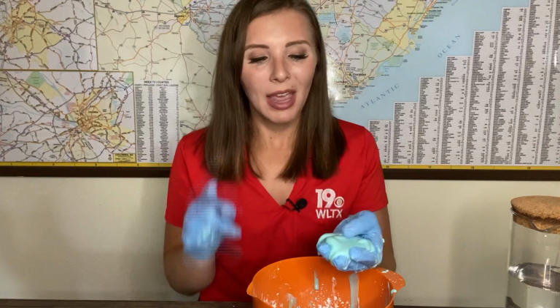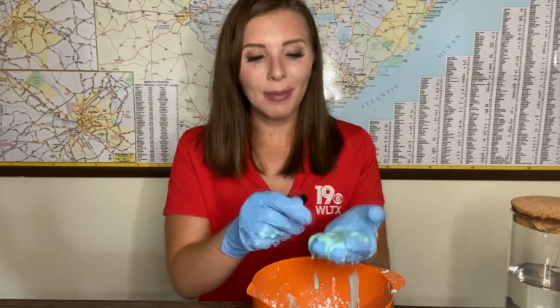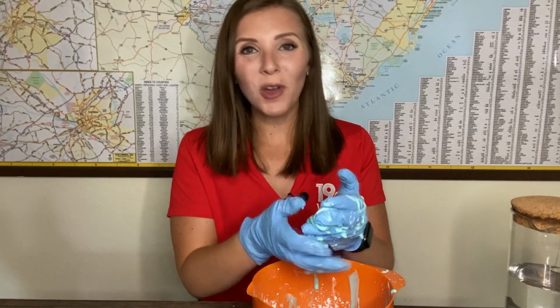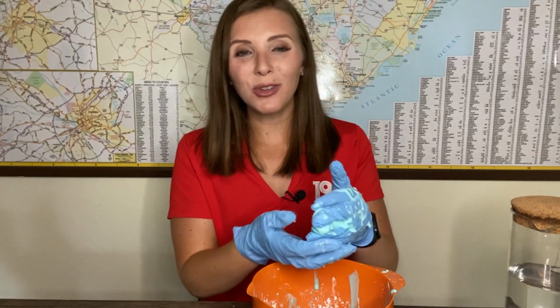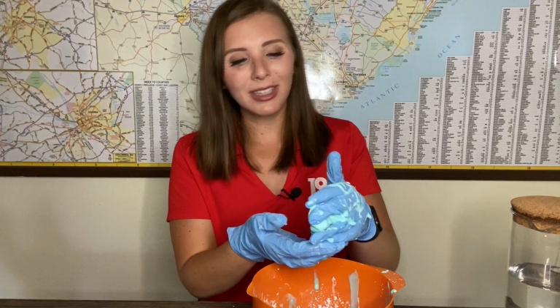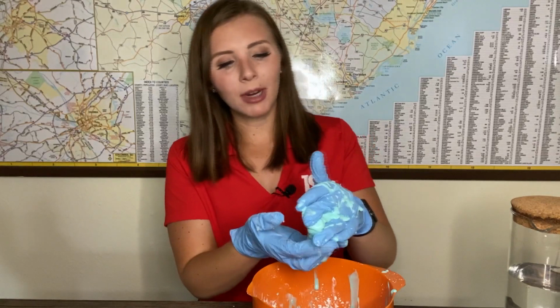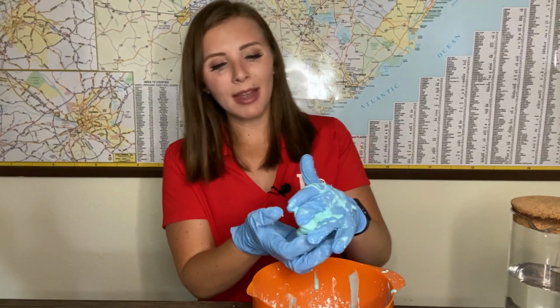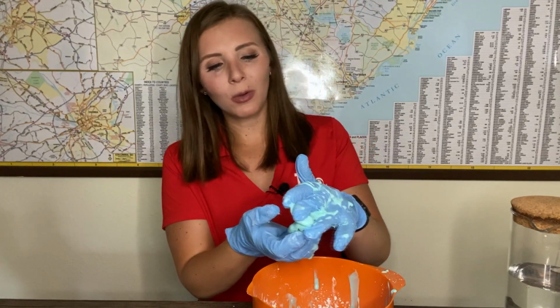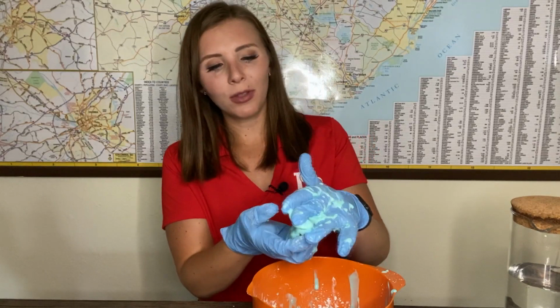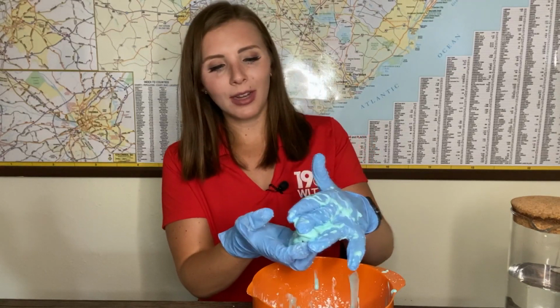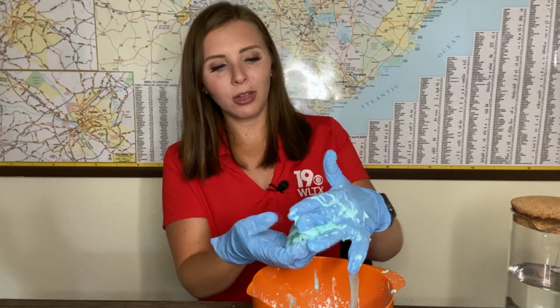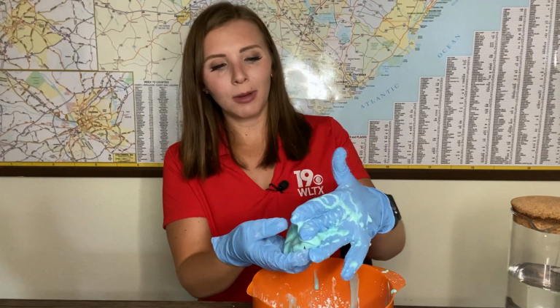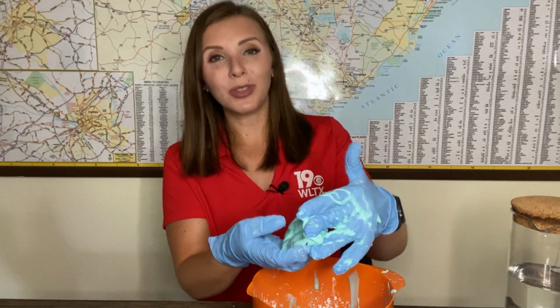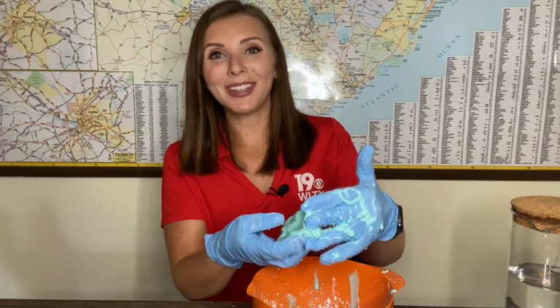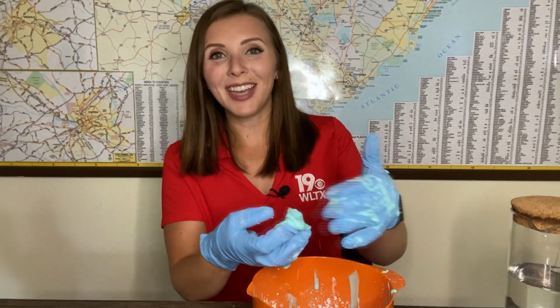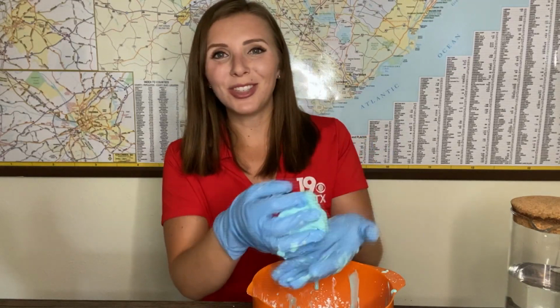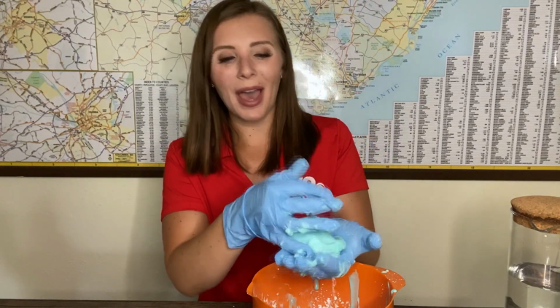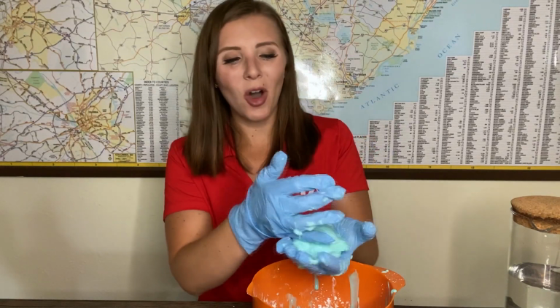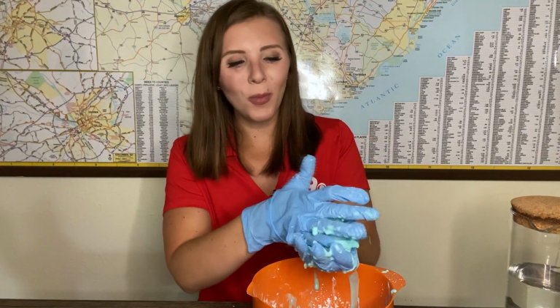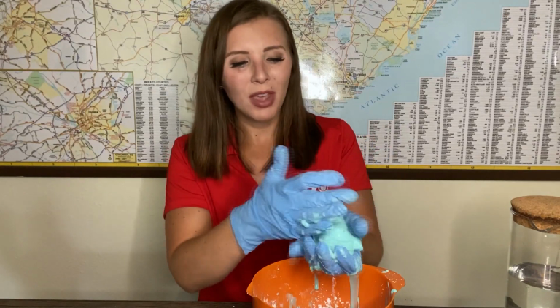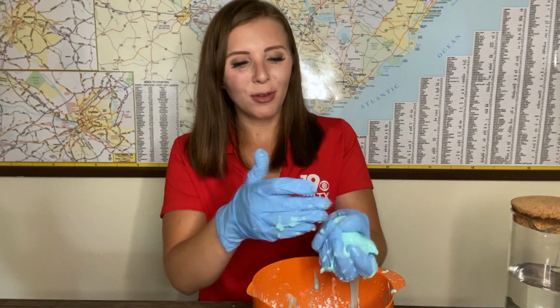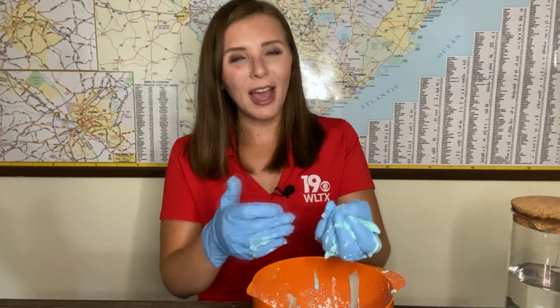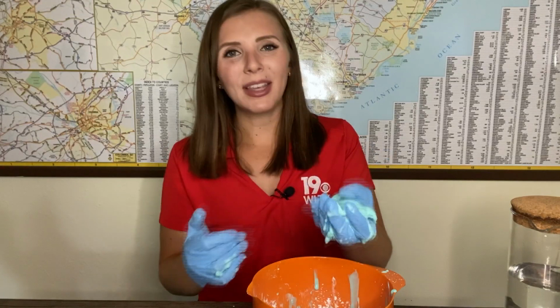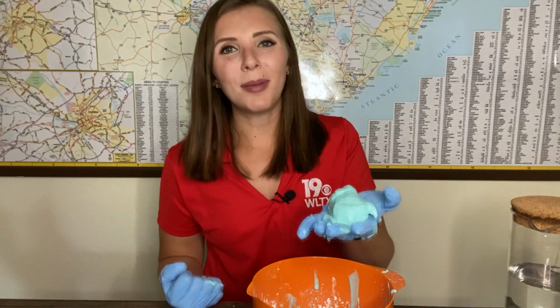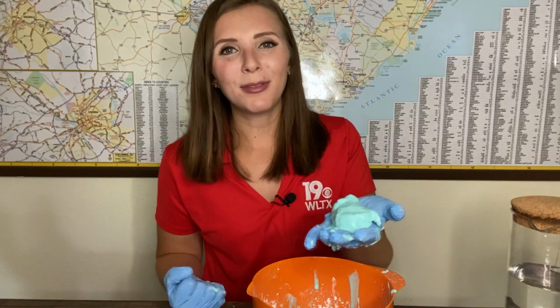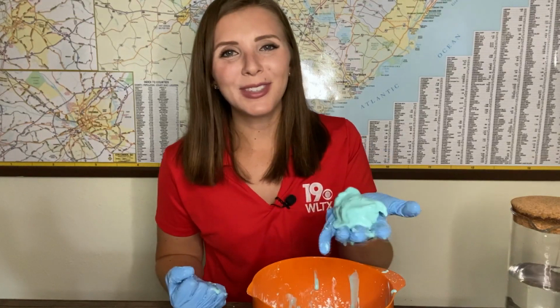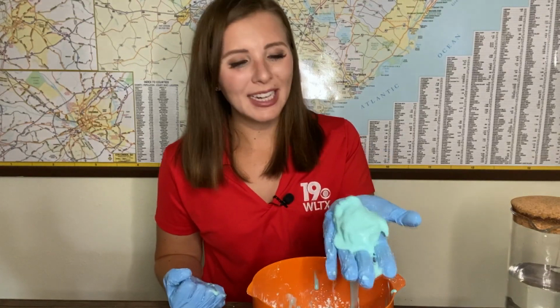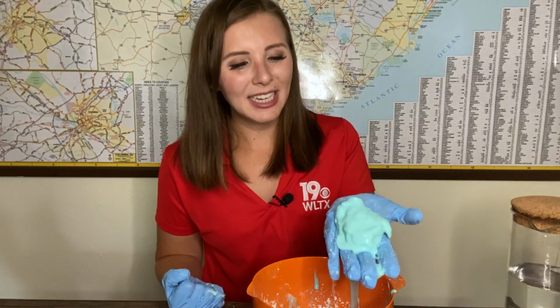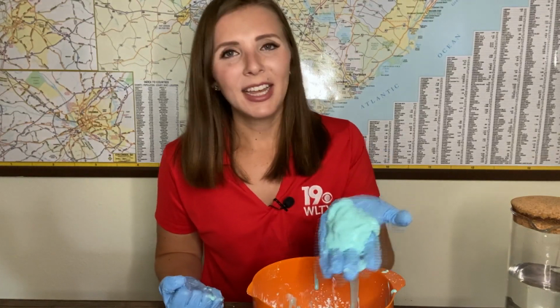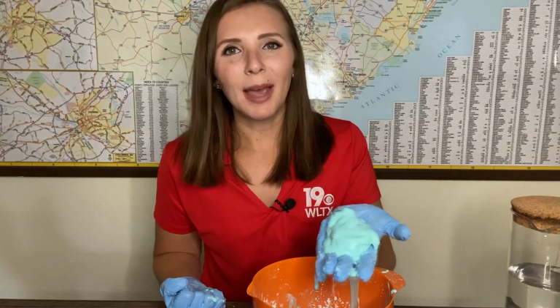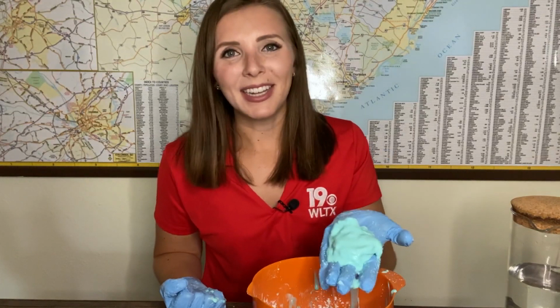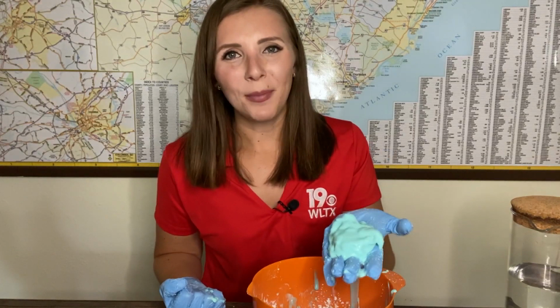Let me know if you do this experiment or if there's any other experiments you want to see us do at home. For now, in Columbia for News 19, I'm Danielle Miller.